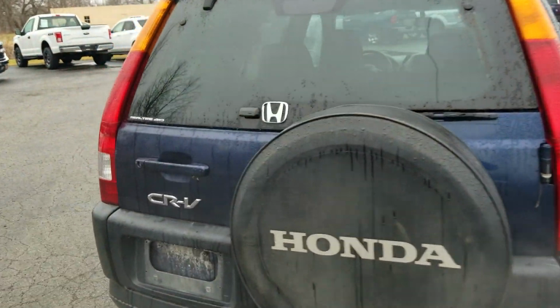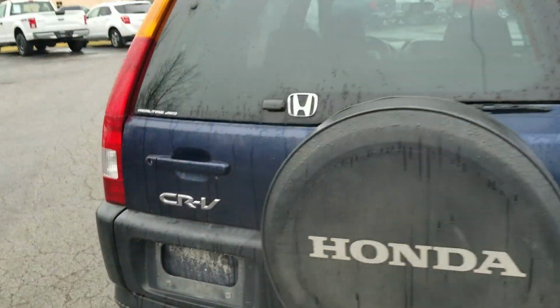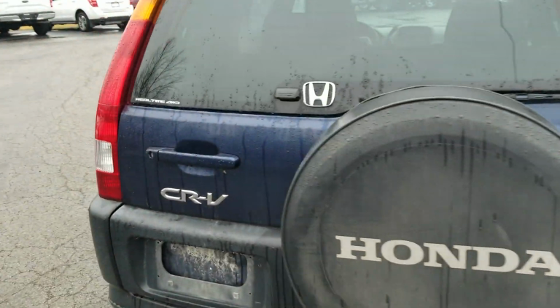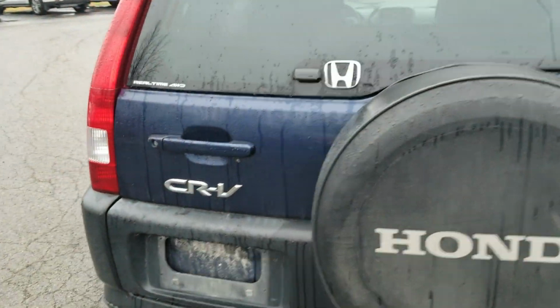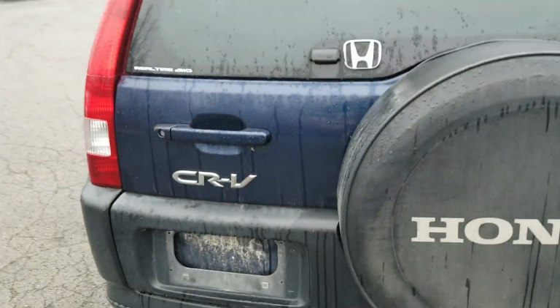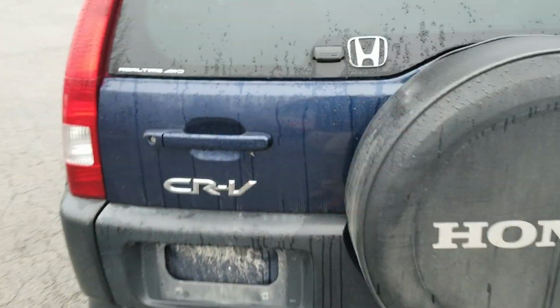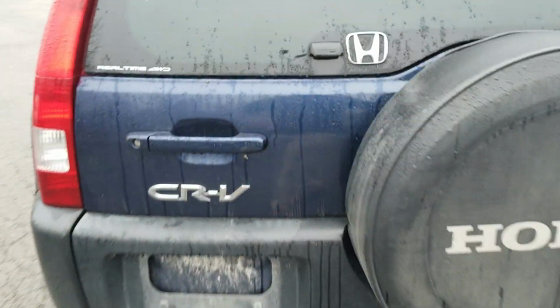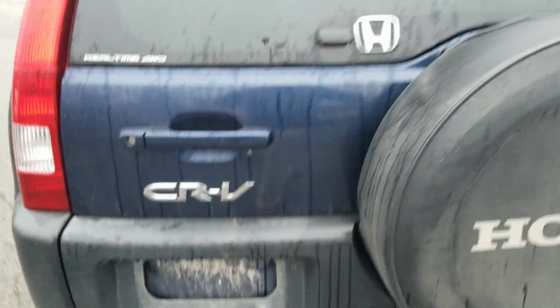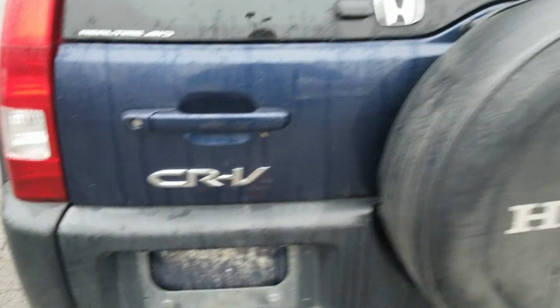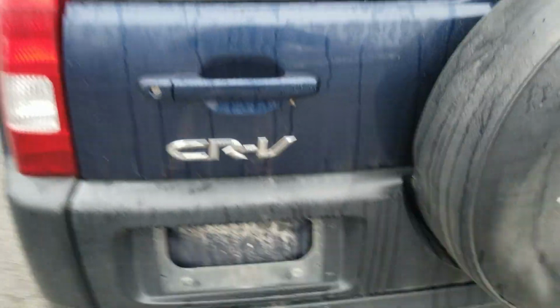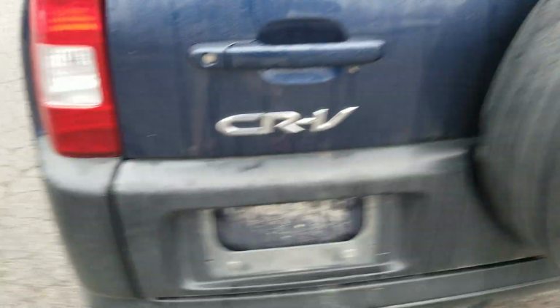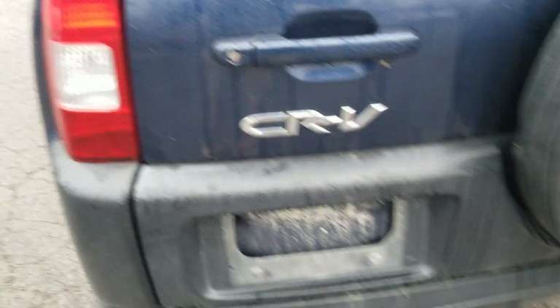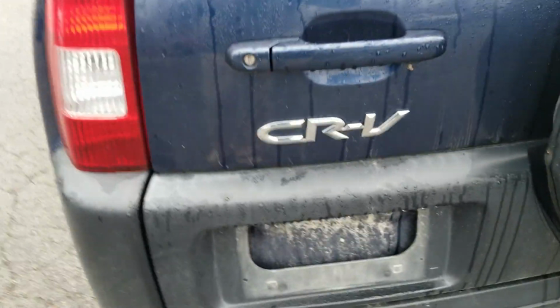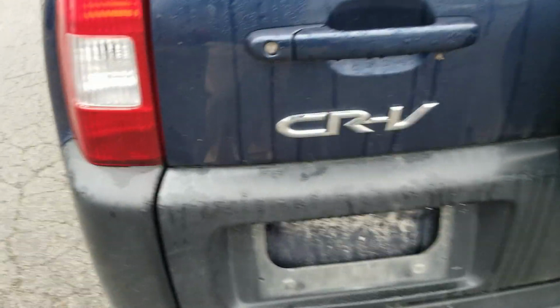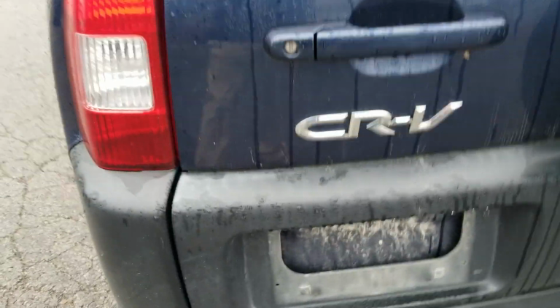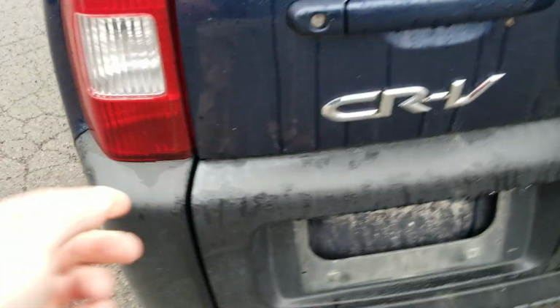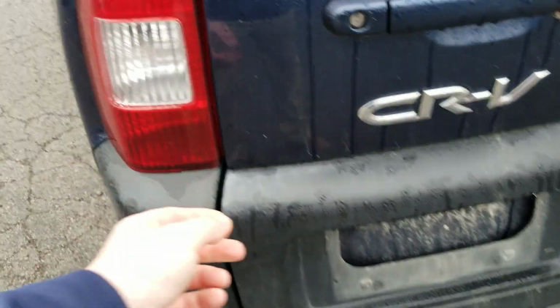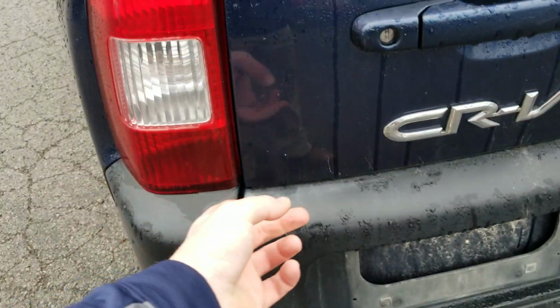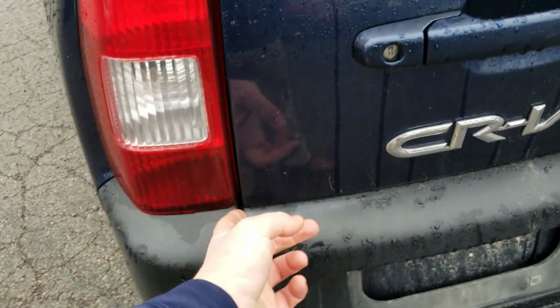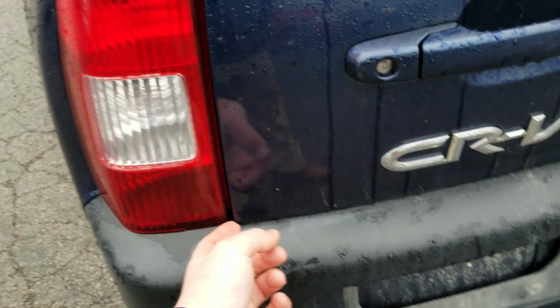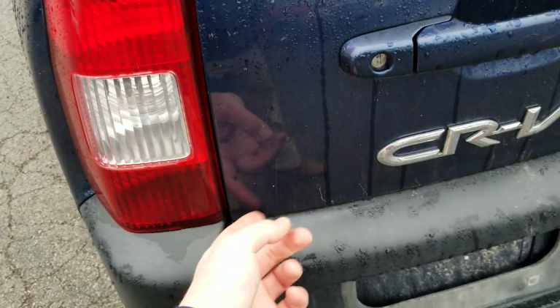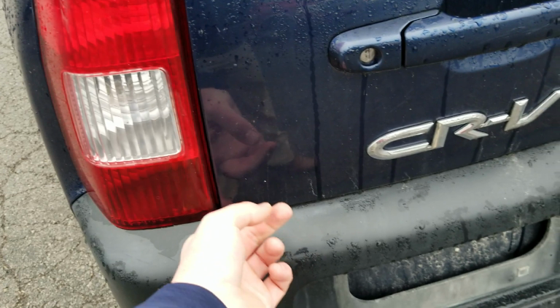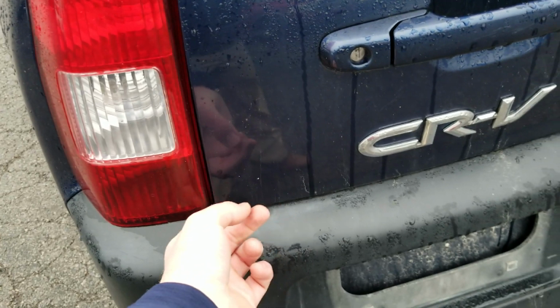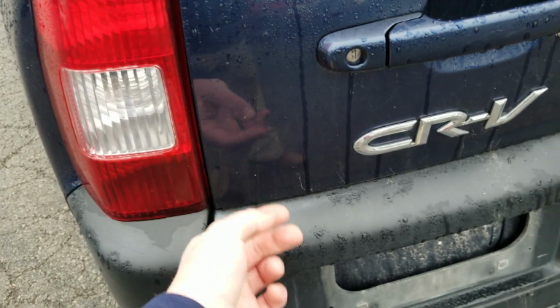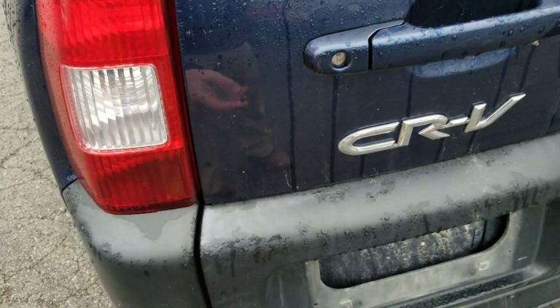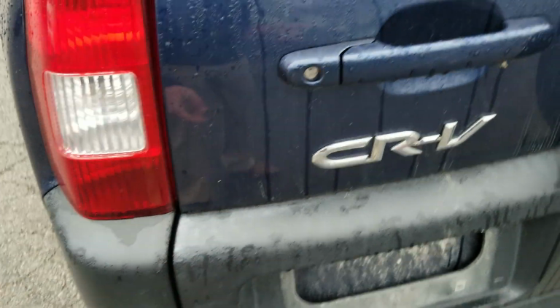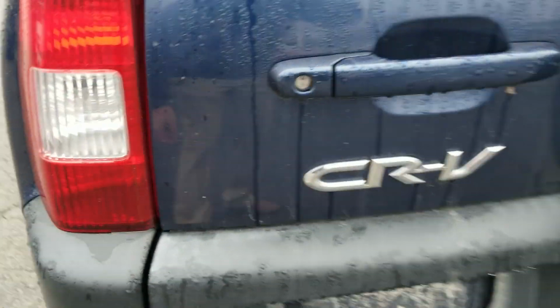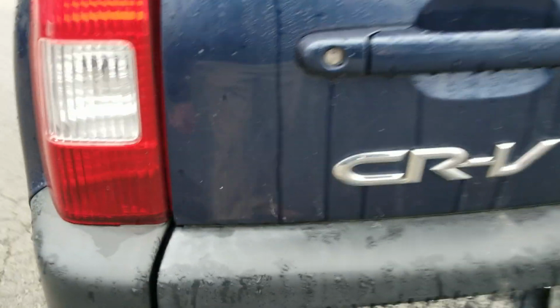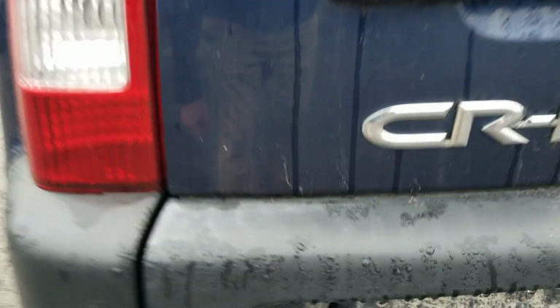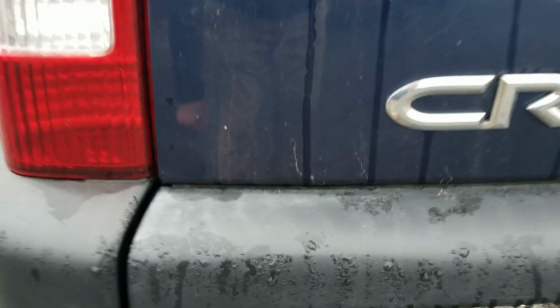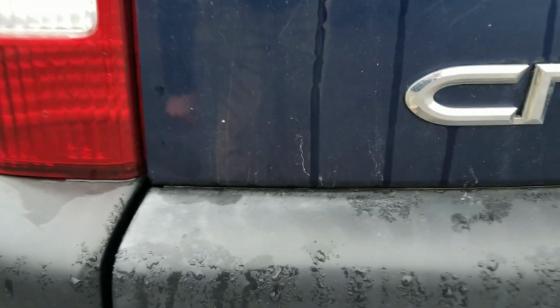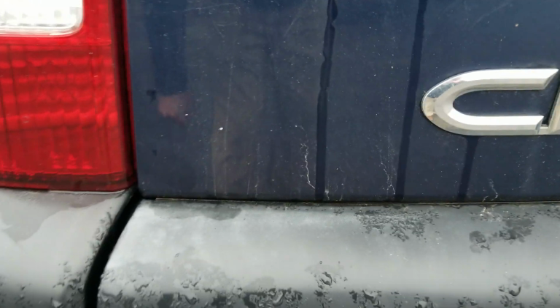Usually if you're a CR-V guy, you're going to see rust on some of the older ones right down here — but there's no rust.